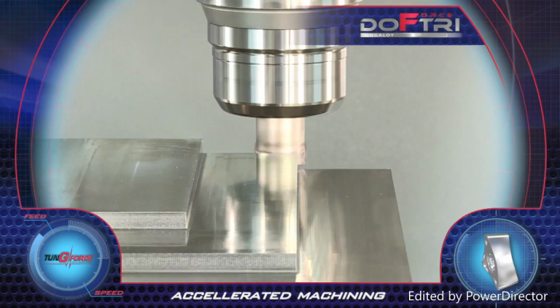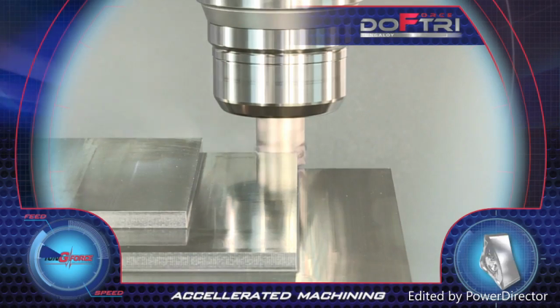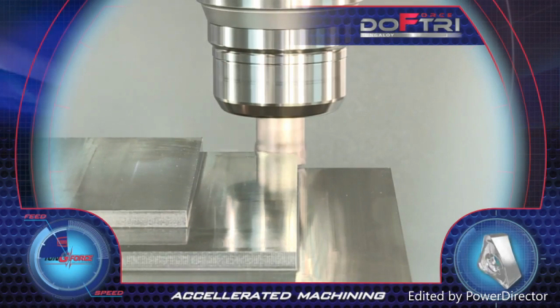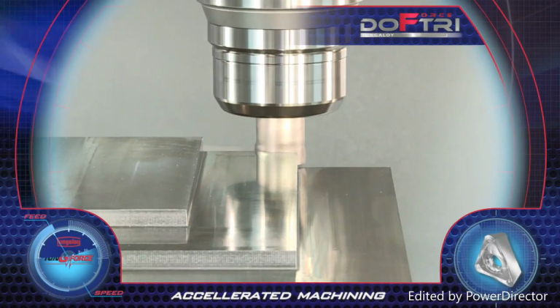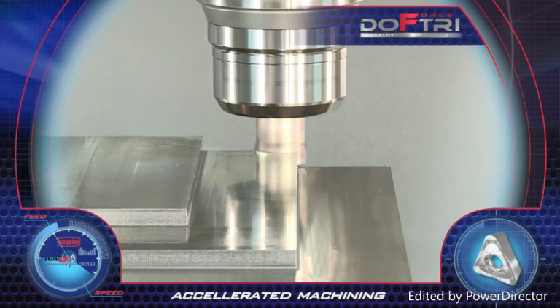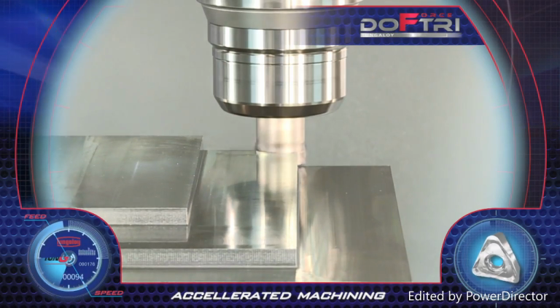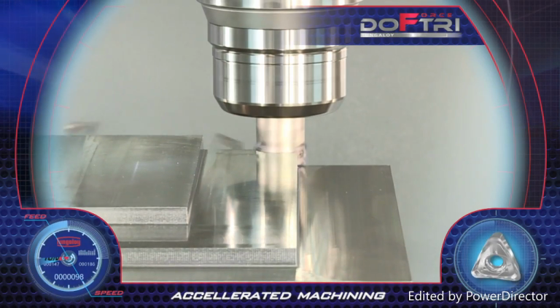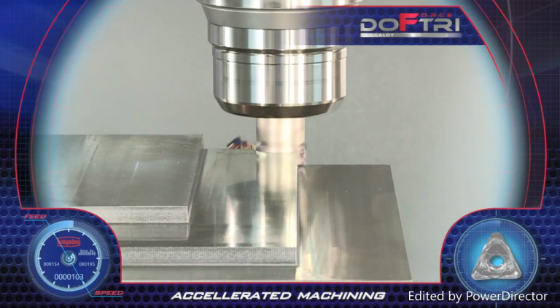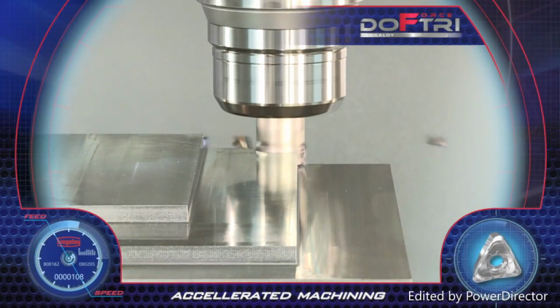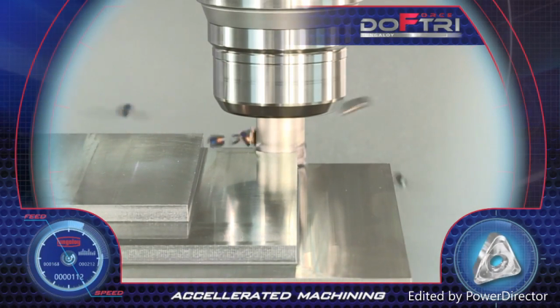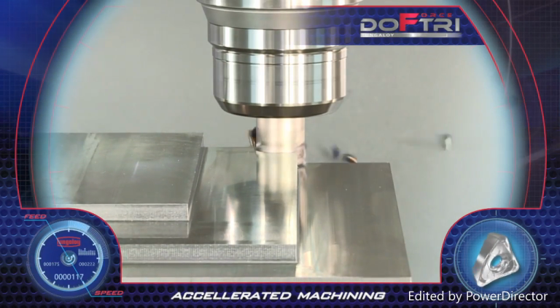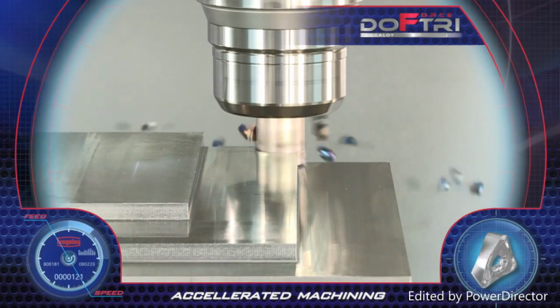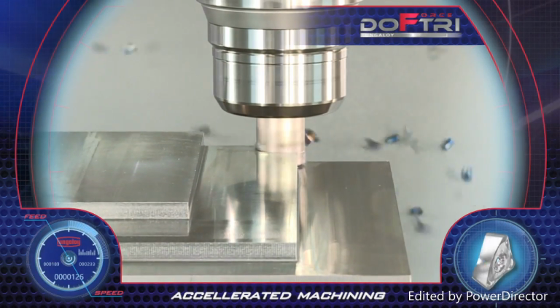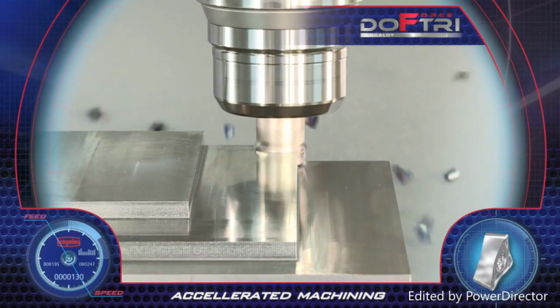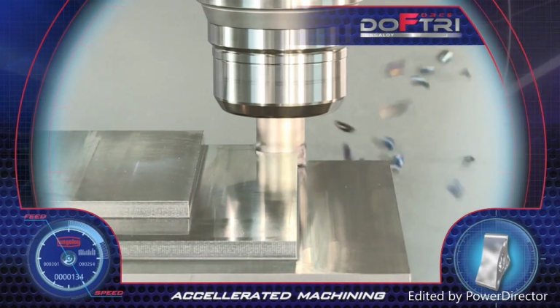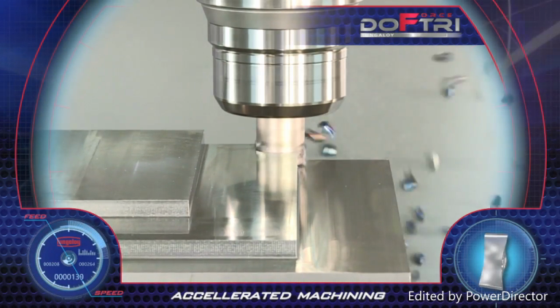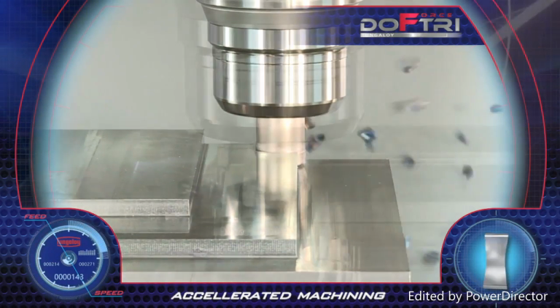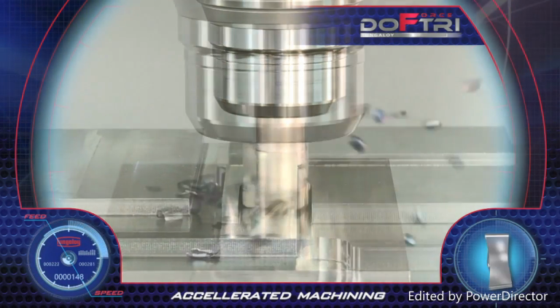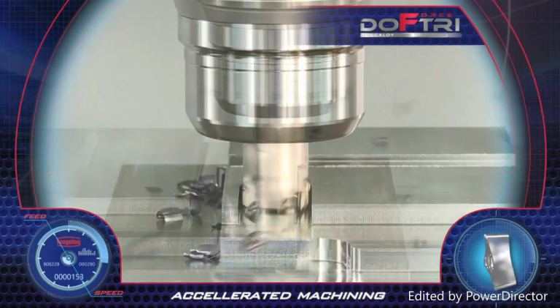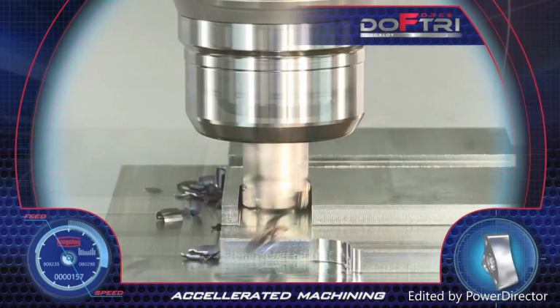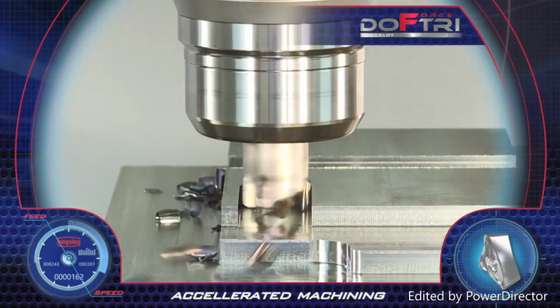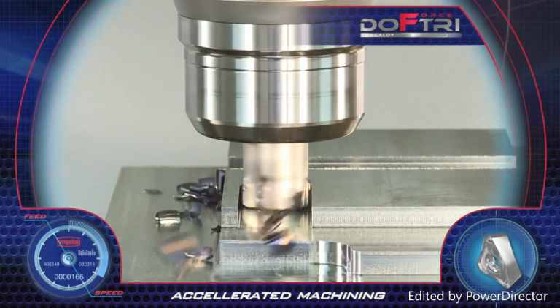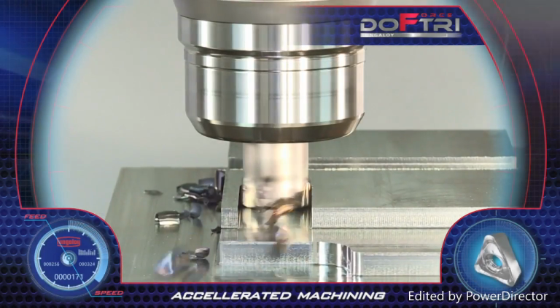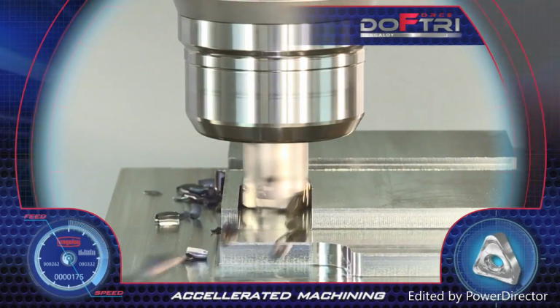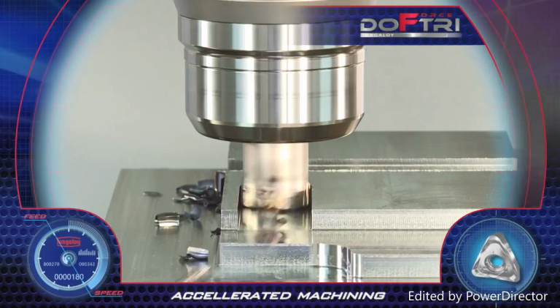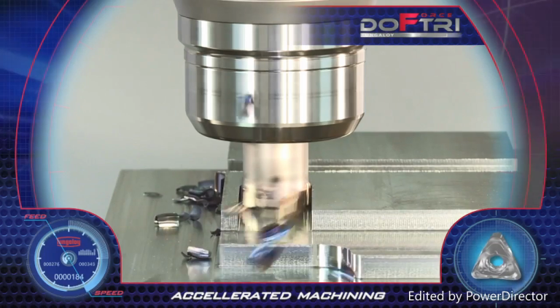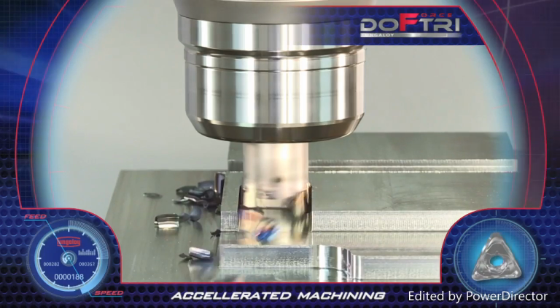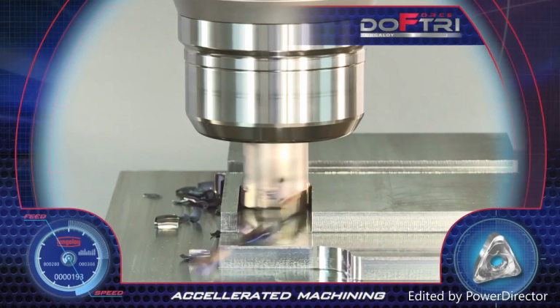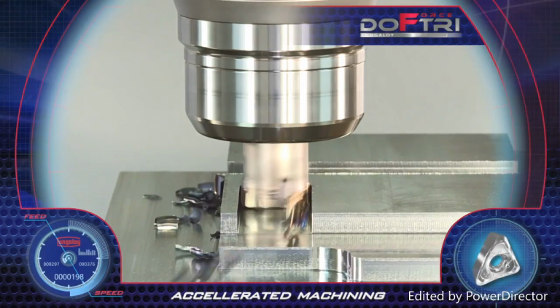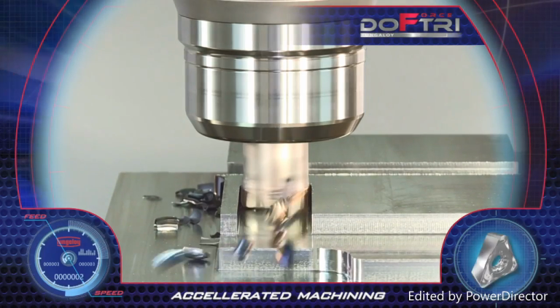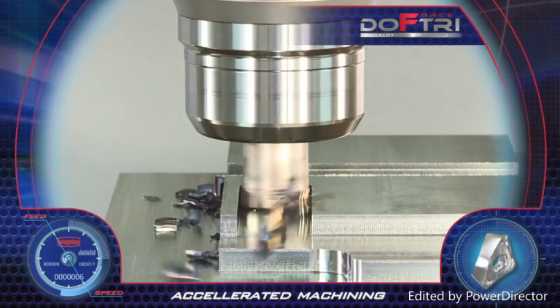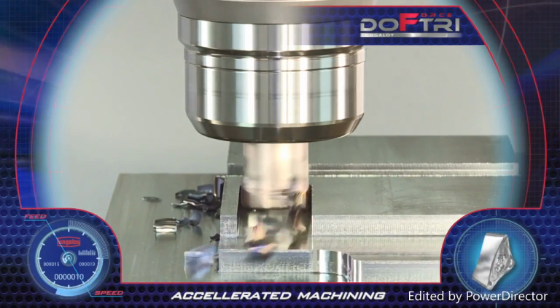The Due Force Try tools perform full-depth 90-degree shoulder milling as well as slot milling operations.